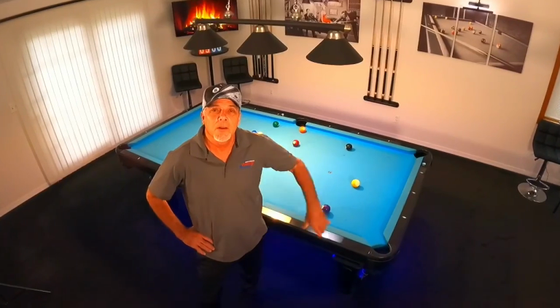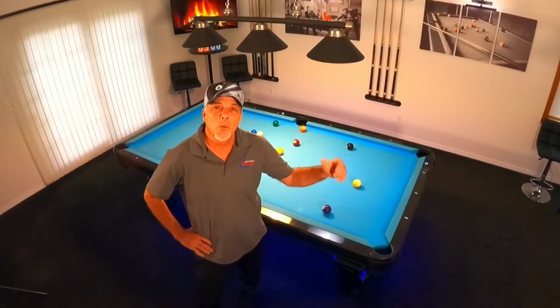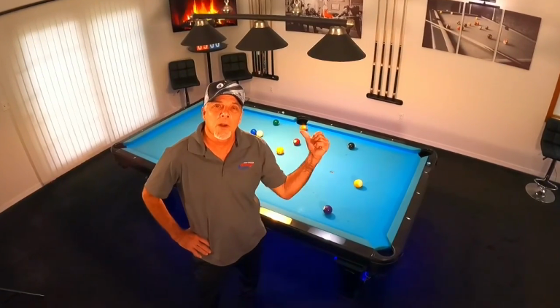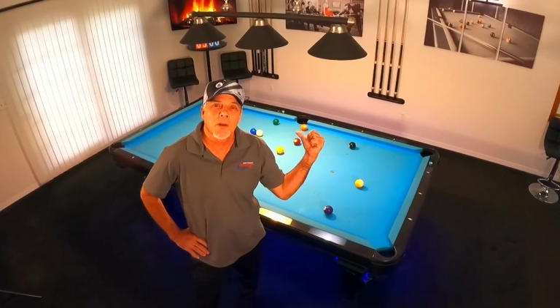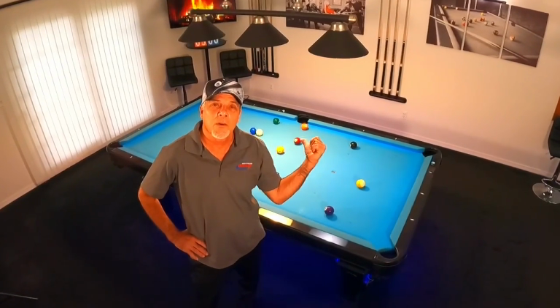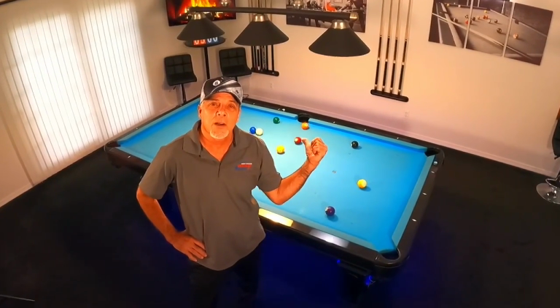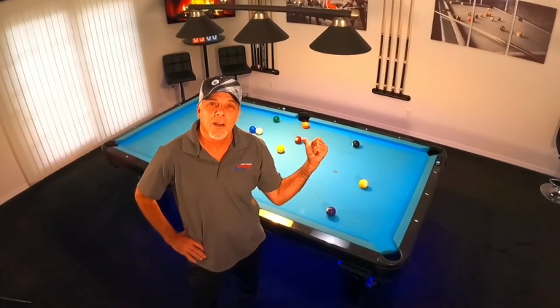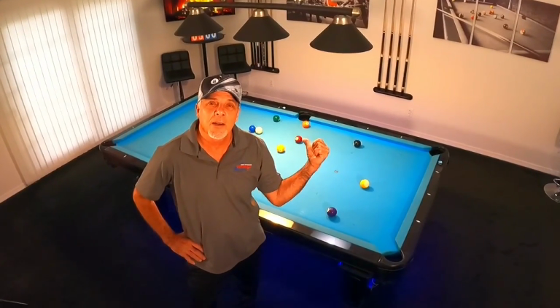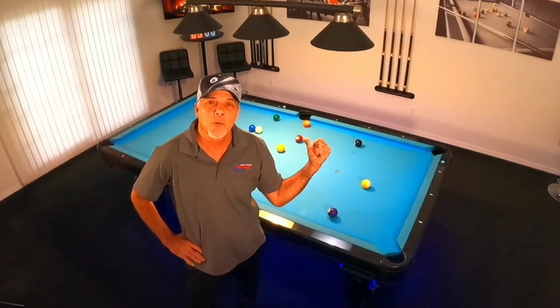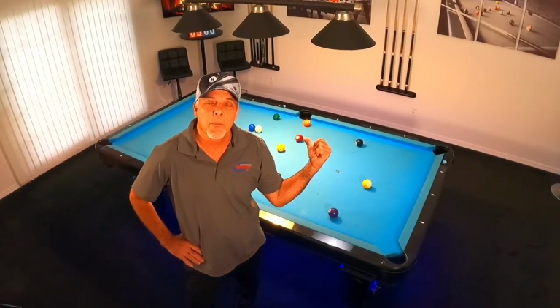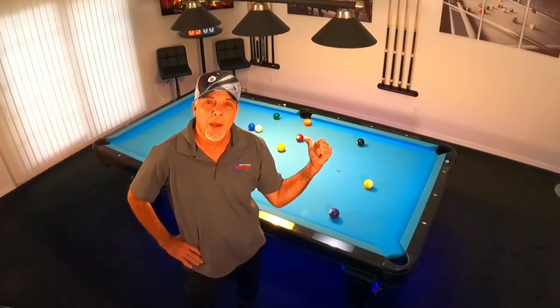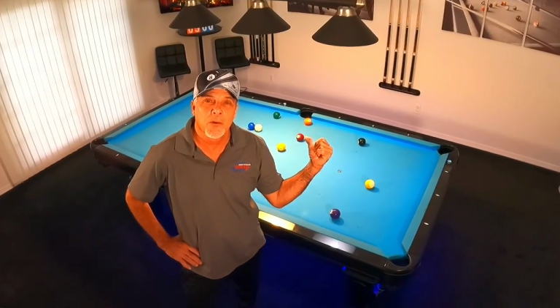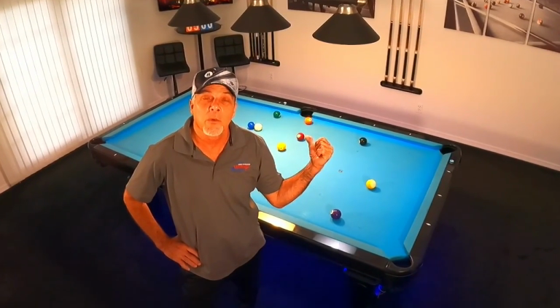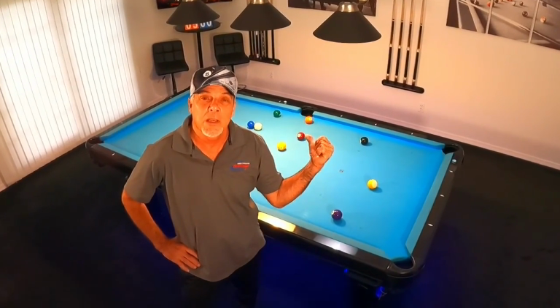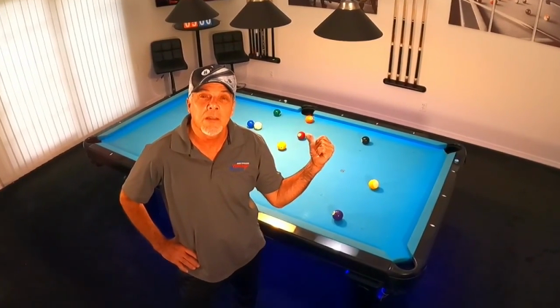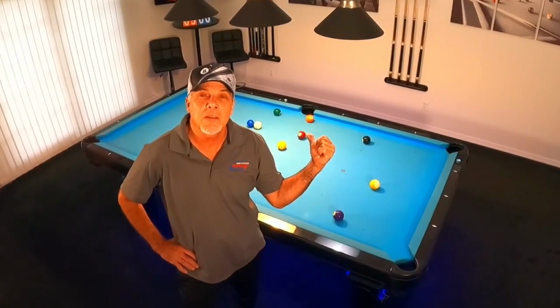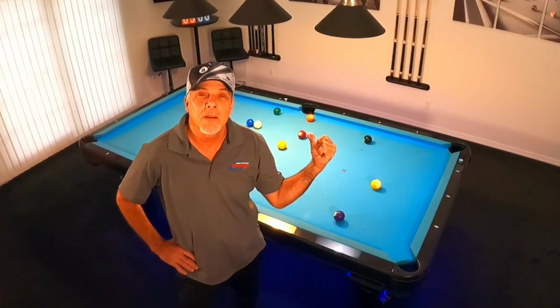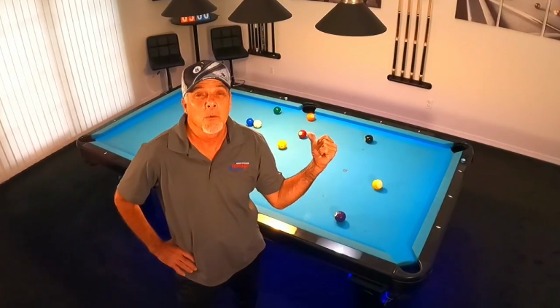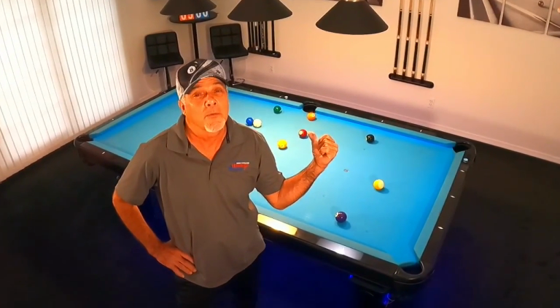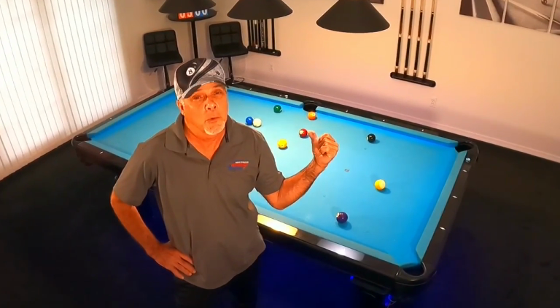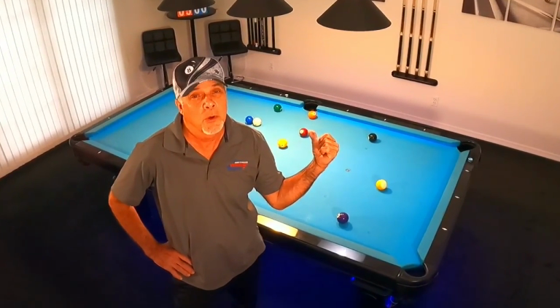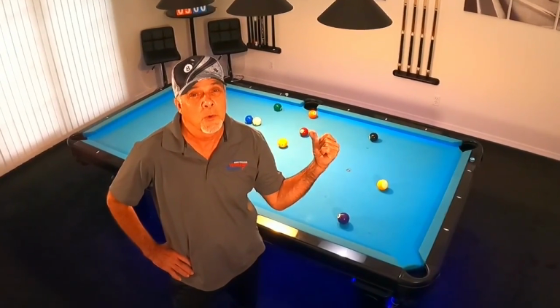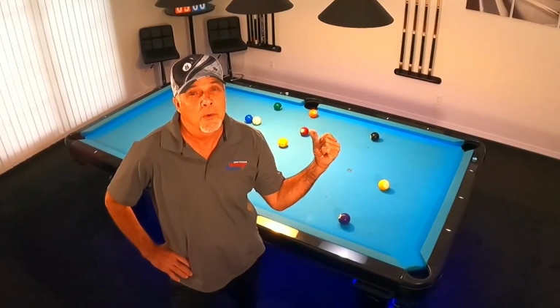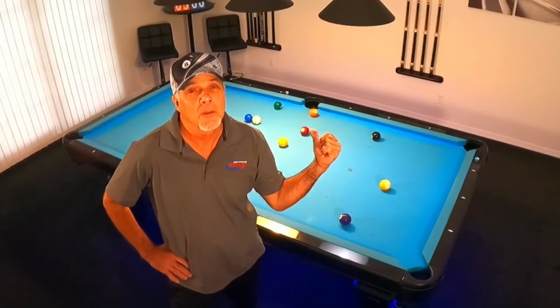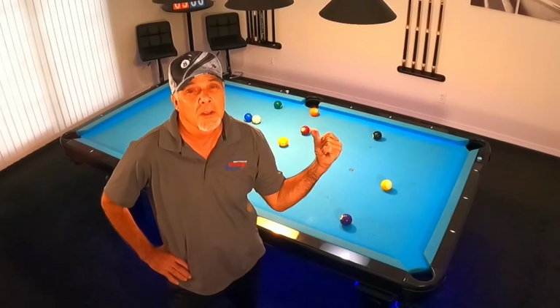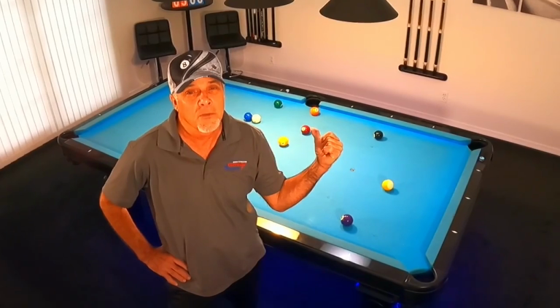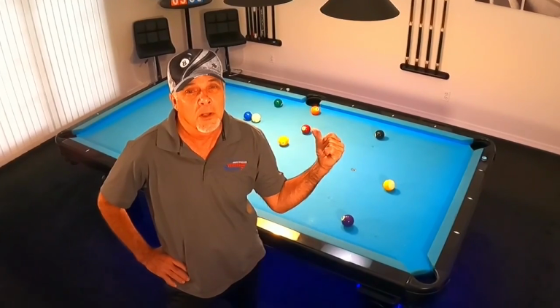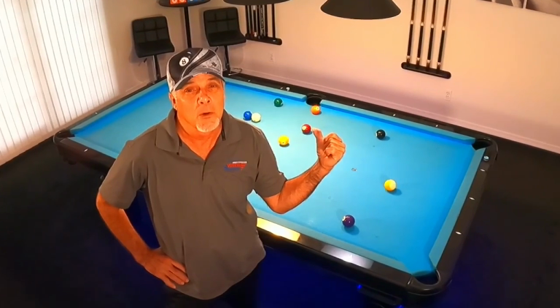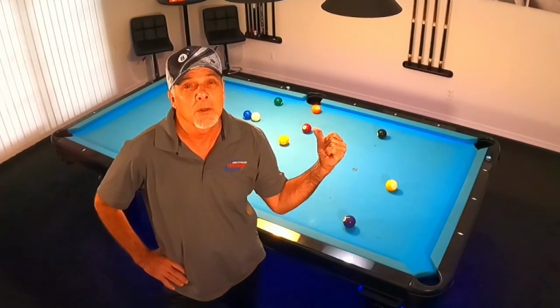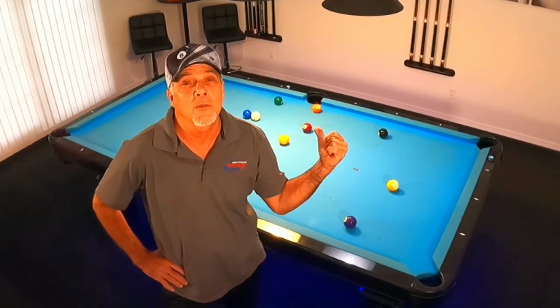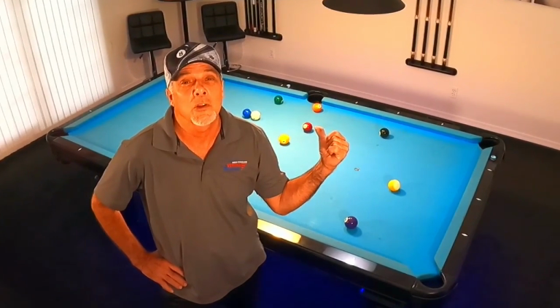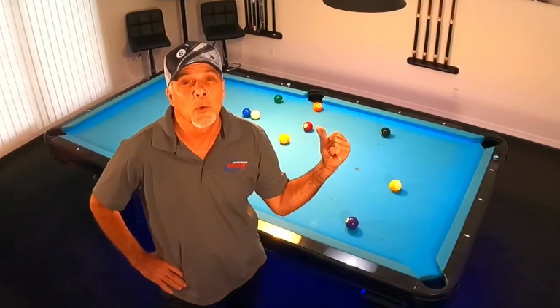Do you want to learn how to glide through a pattern with ease? If you do, this video is for you.